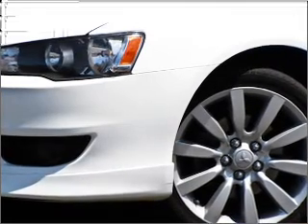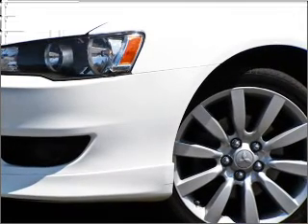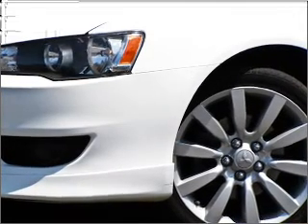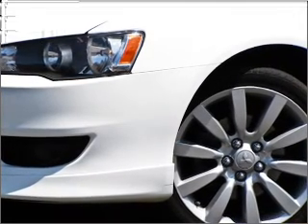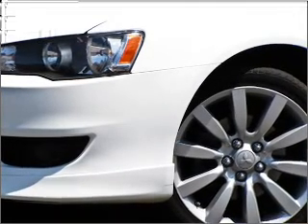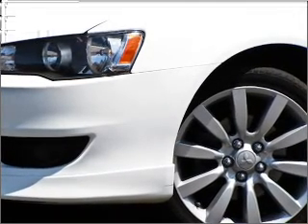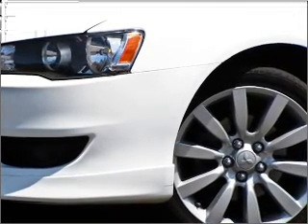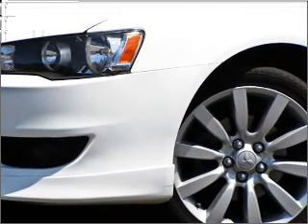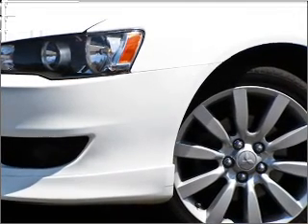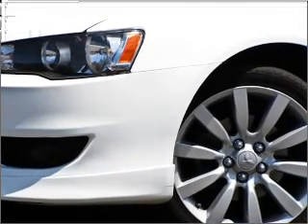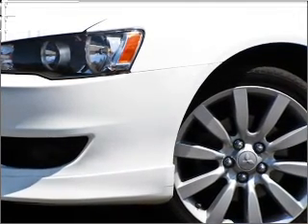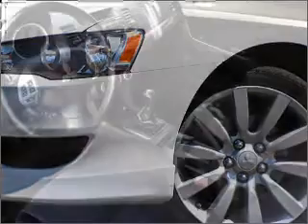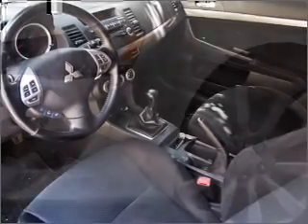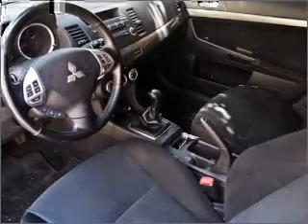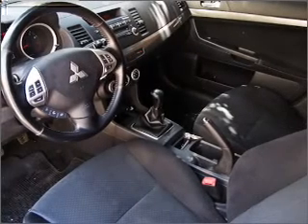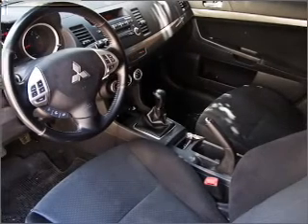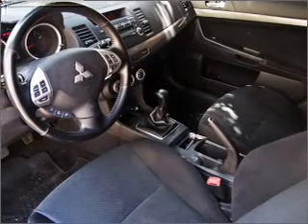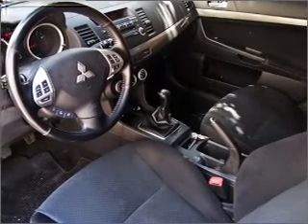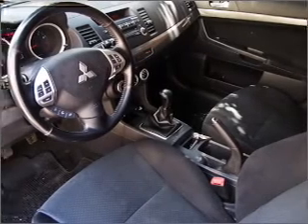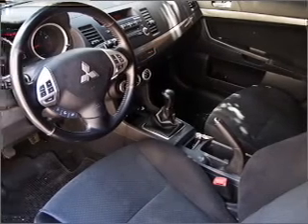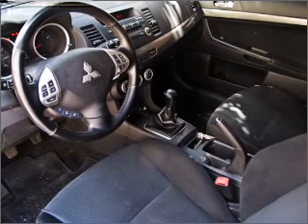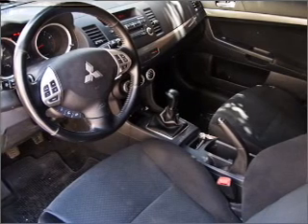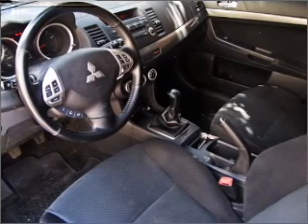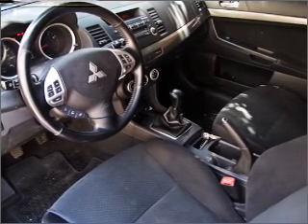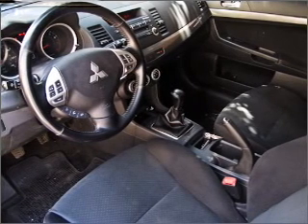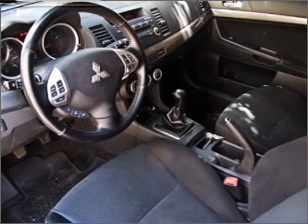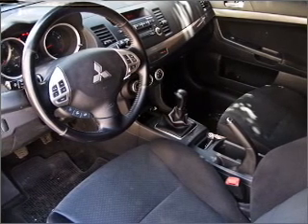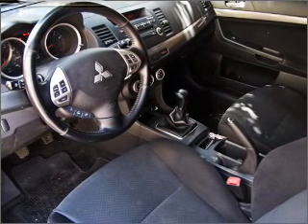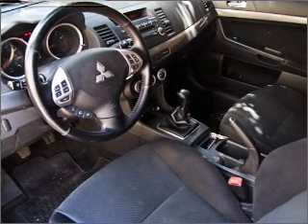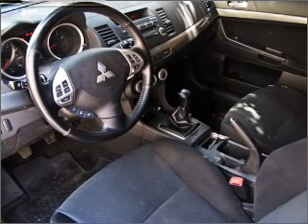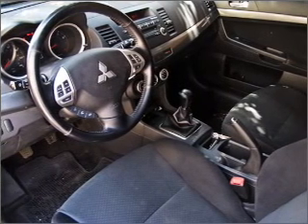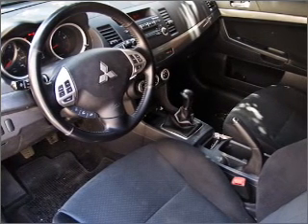Air conditioning. Power door locks. Power windows. Power steering. Cruise control. Power mirrors.